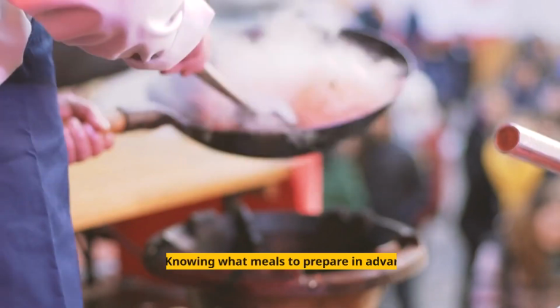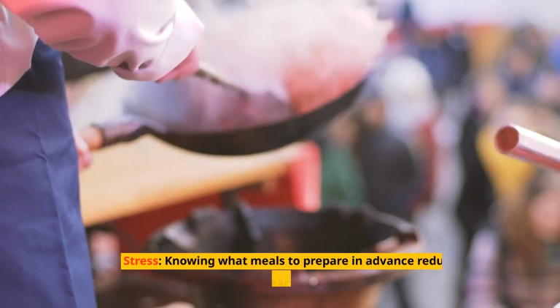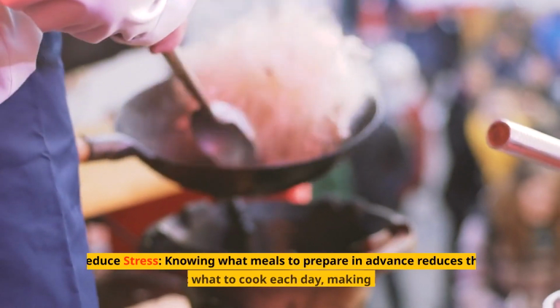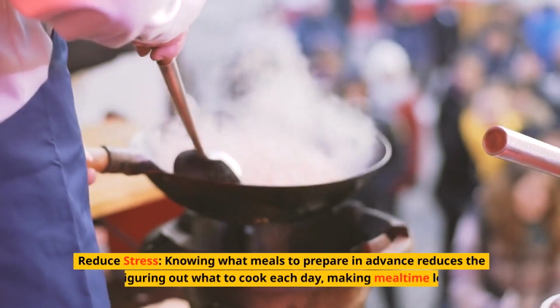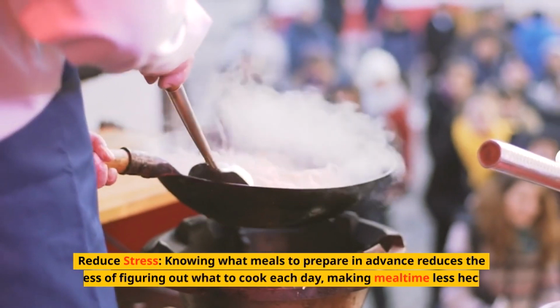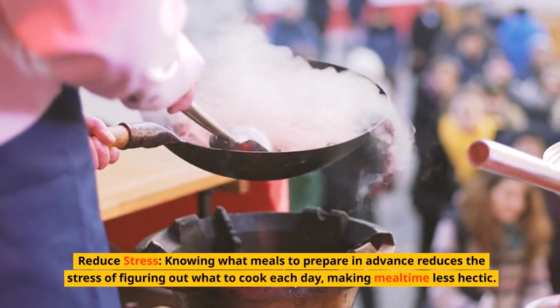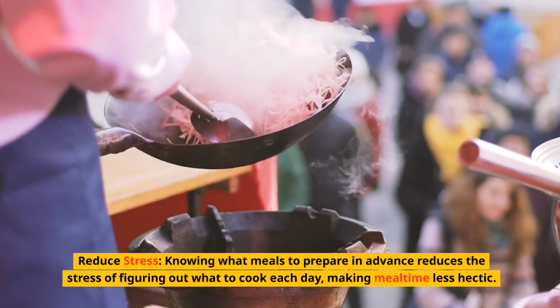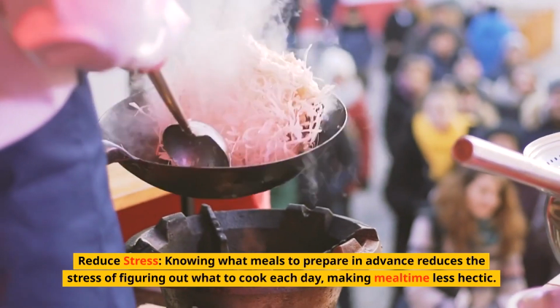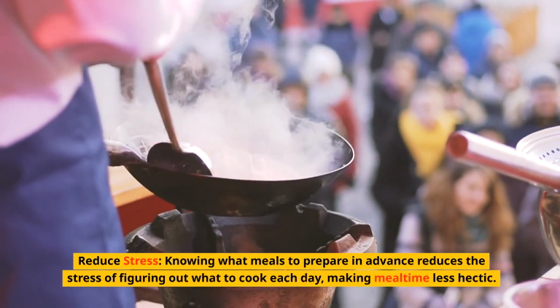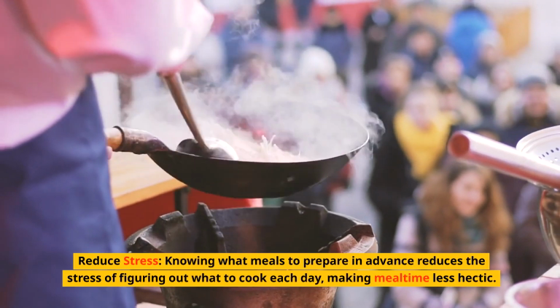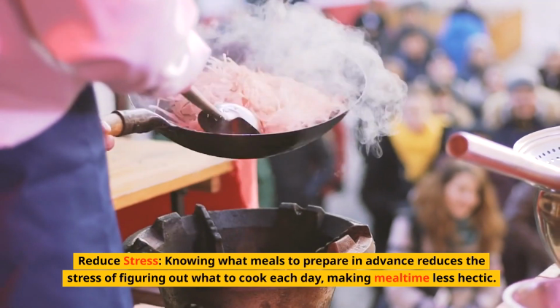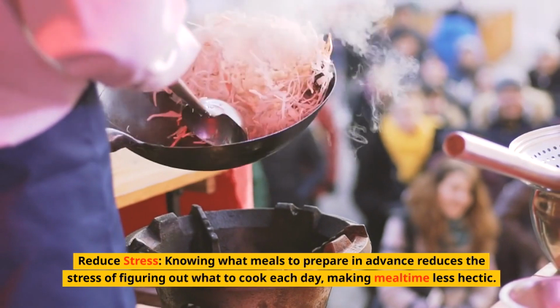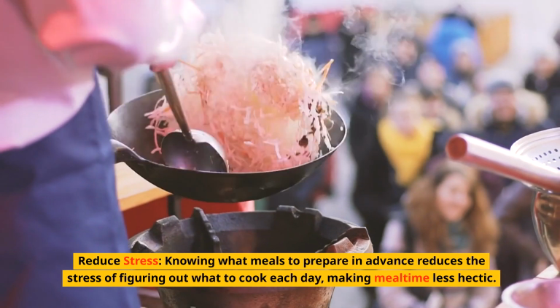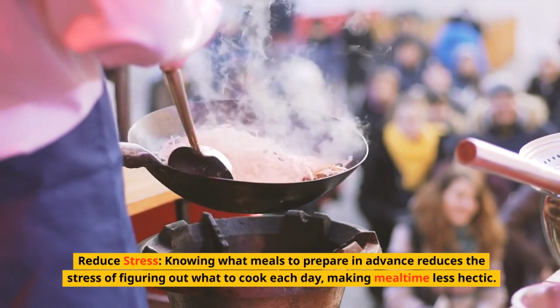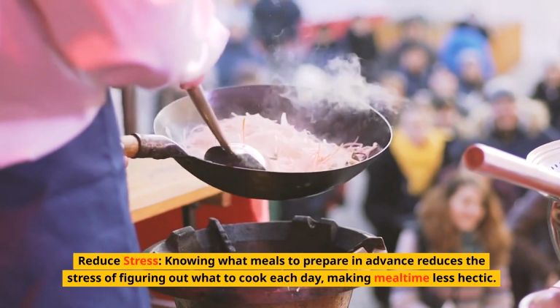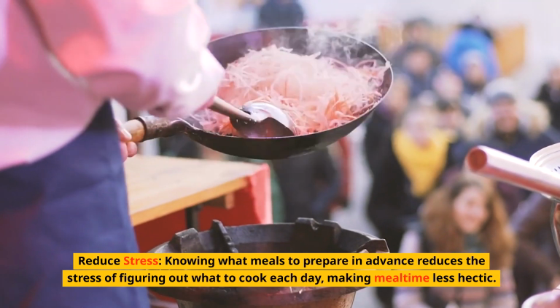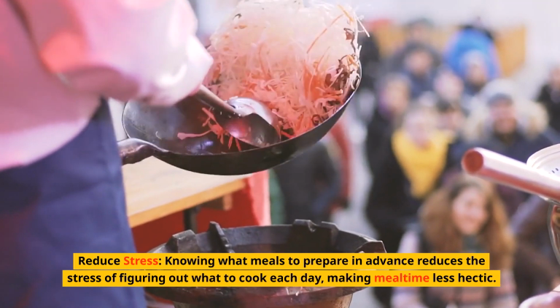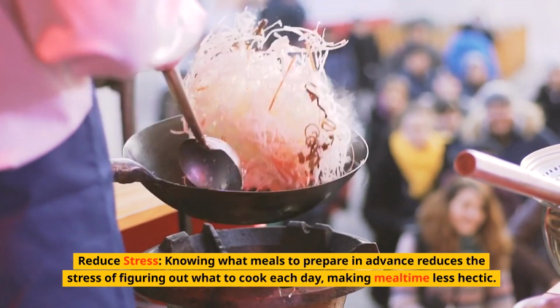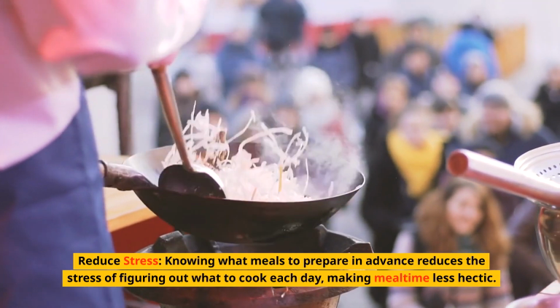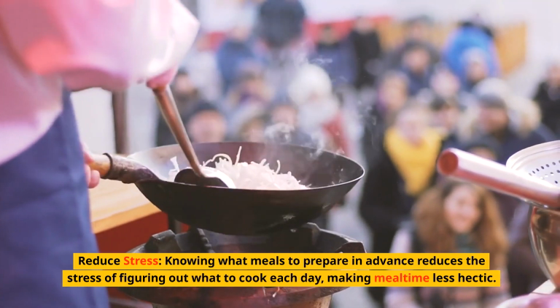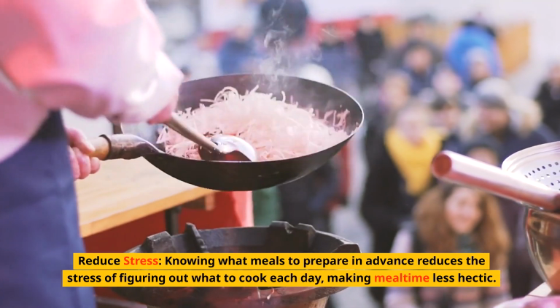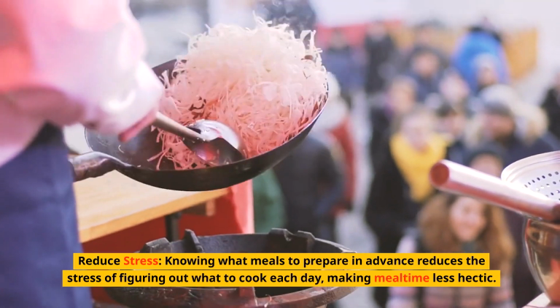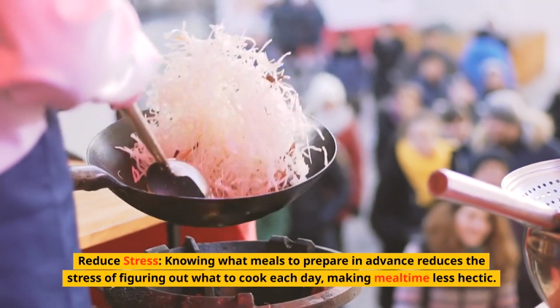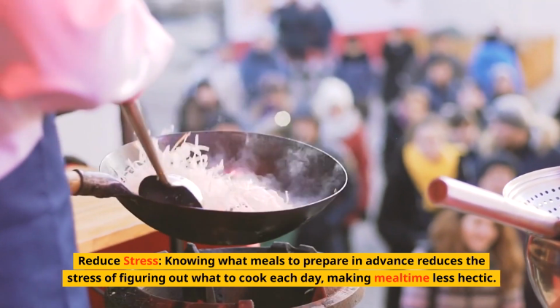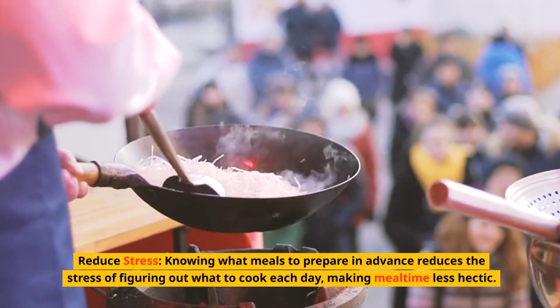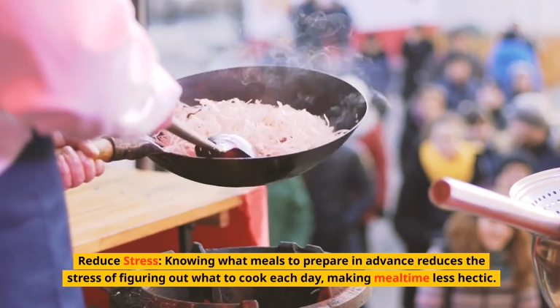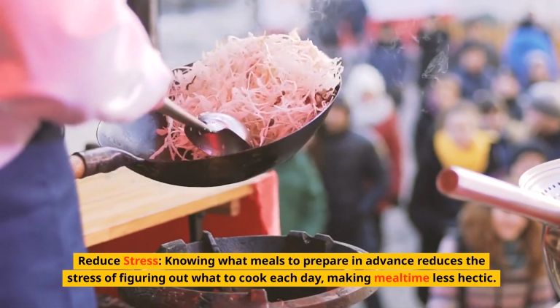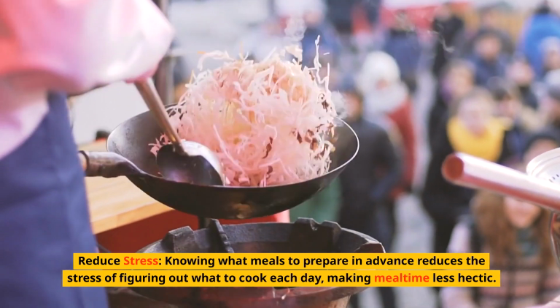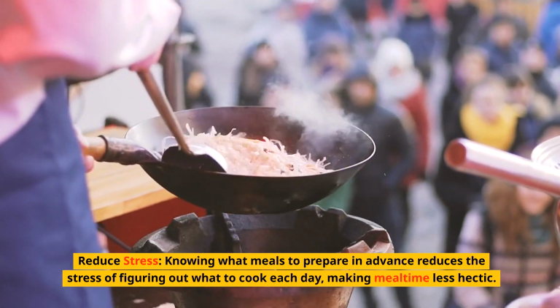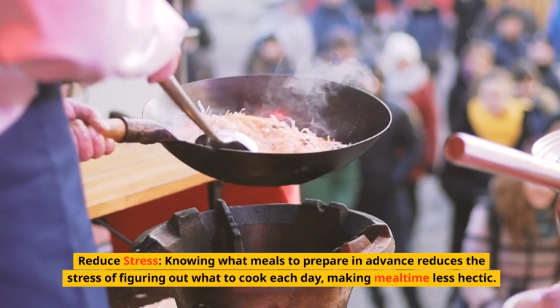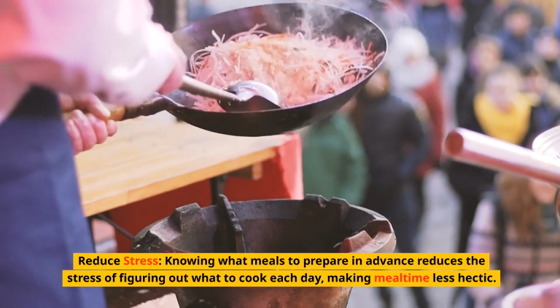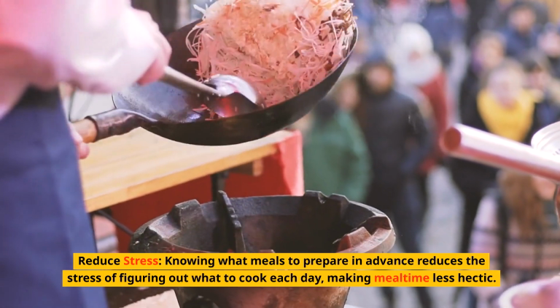Reduce stress. Knowing what meals to prepare in advance reduces the stress of figuring out what to cook each day, making meal time less hectic.